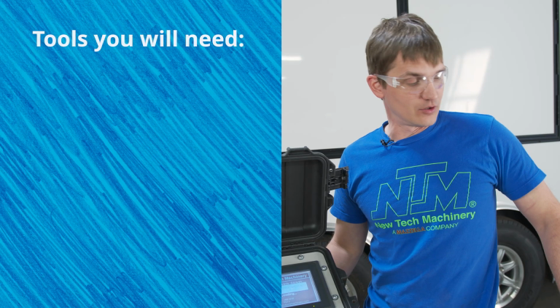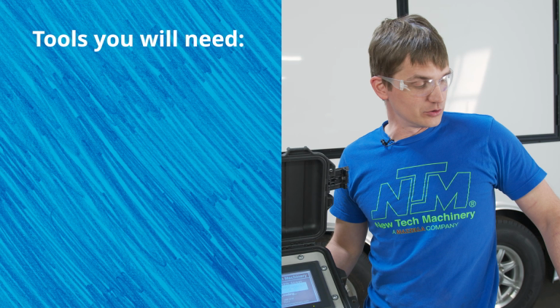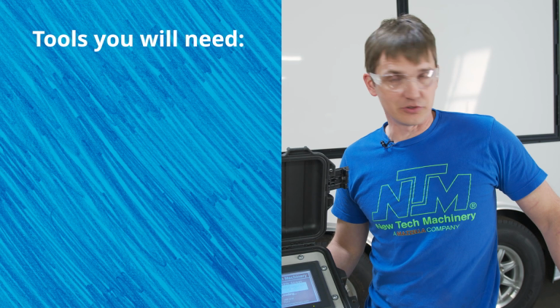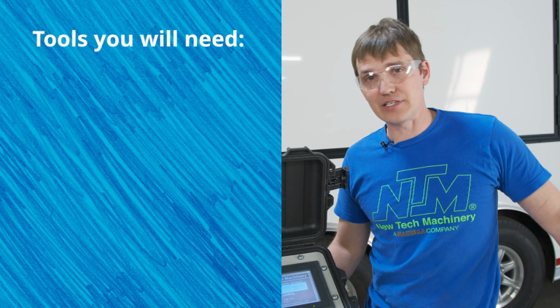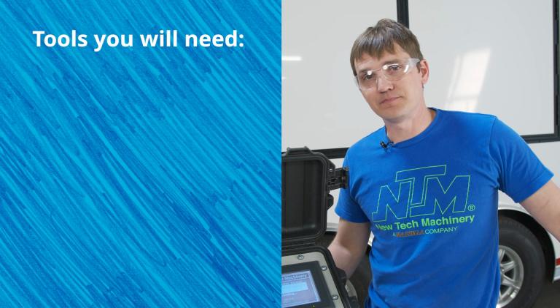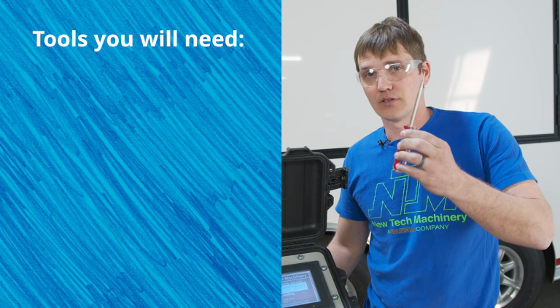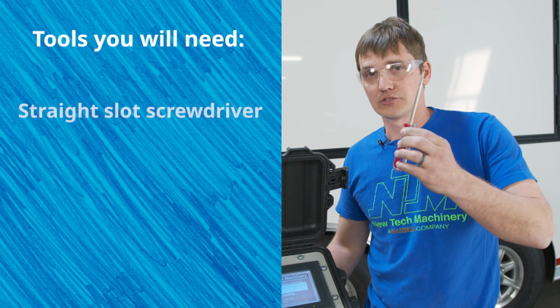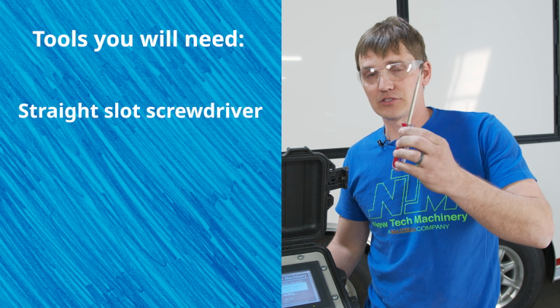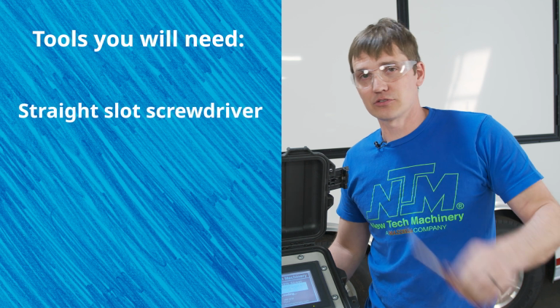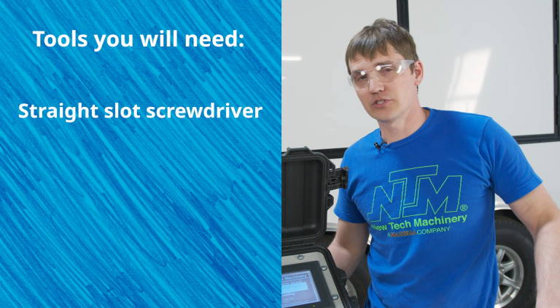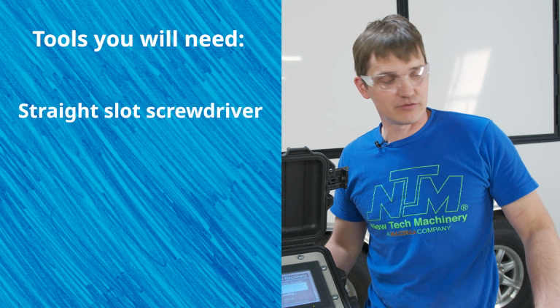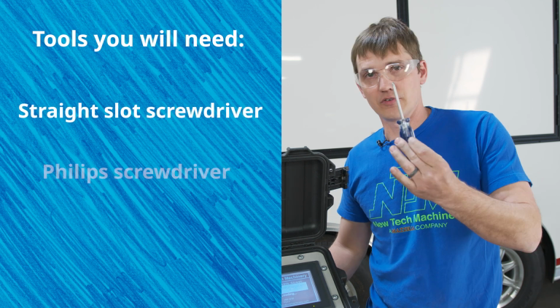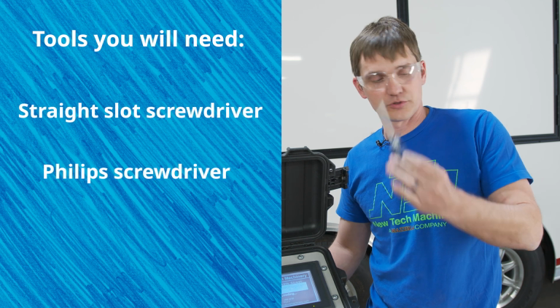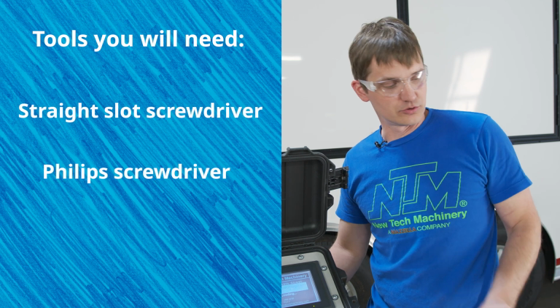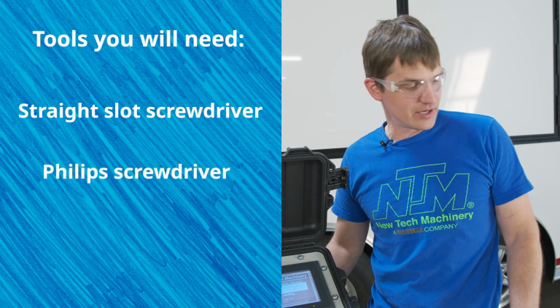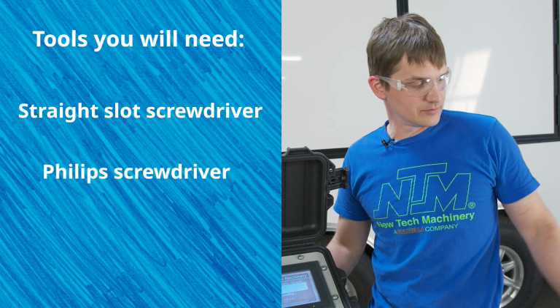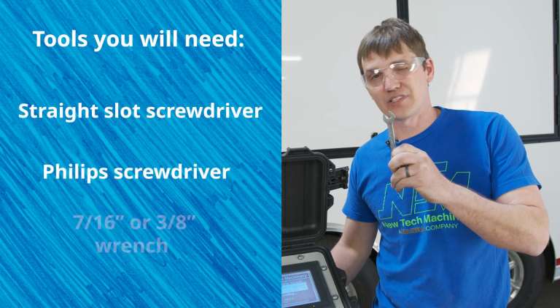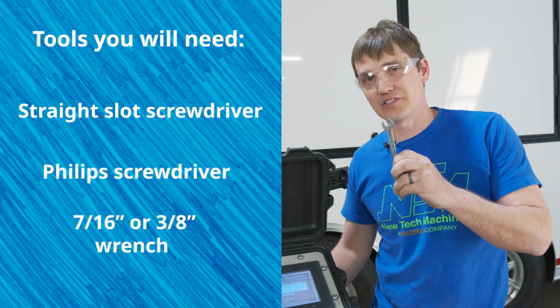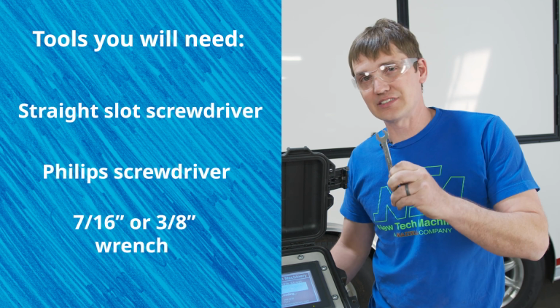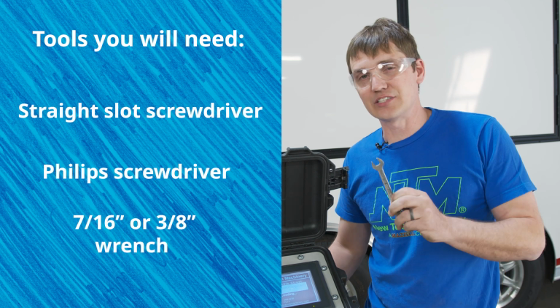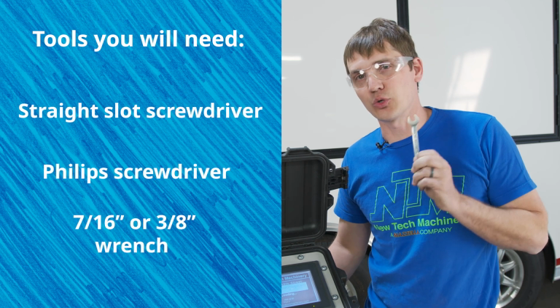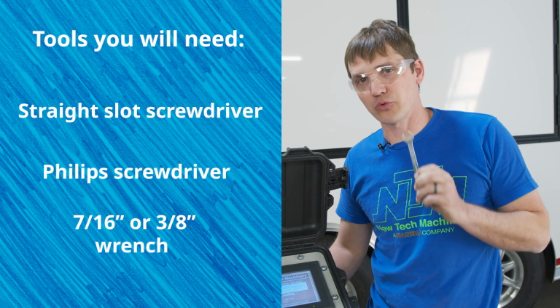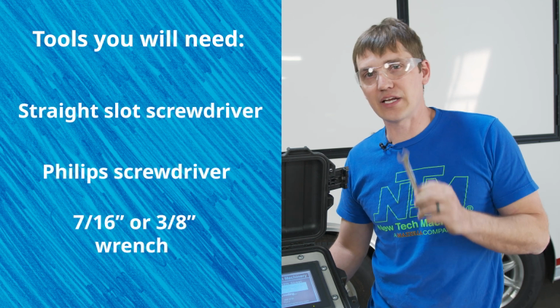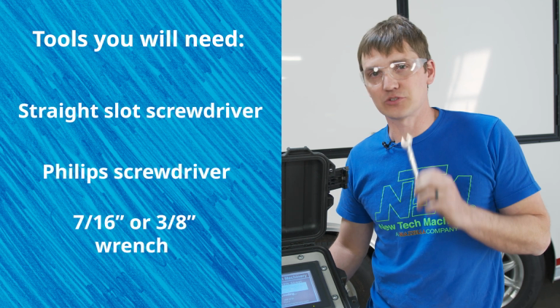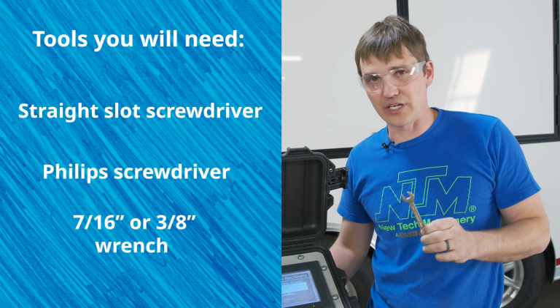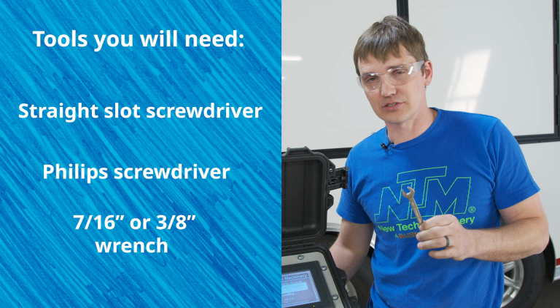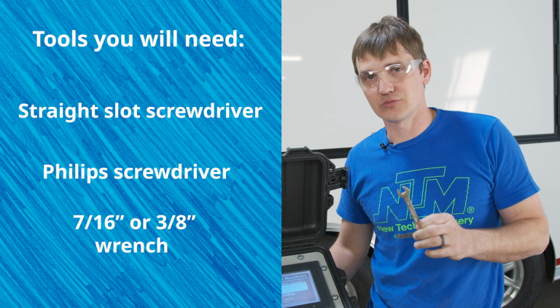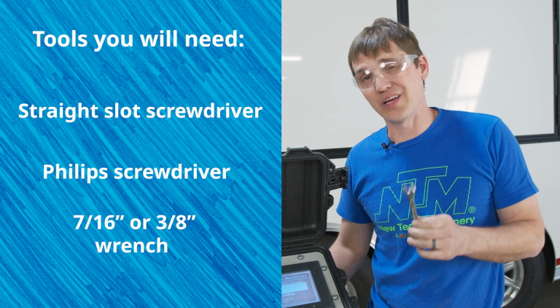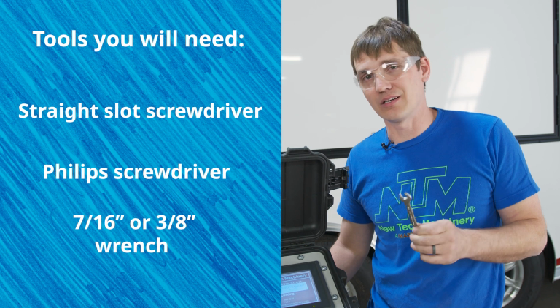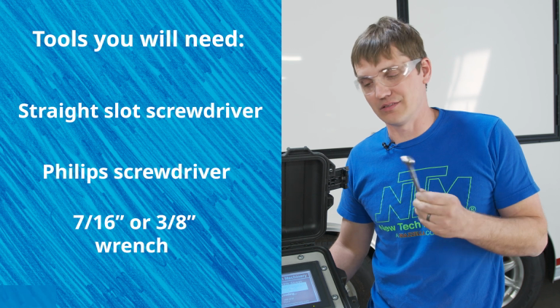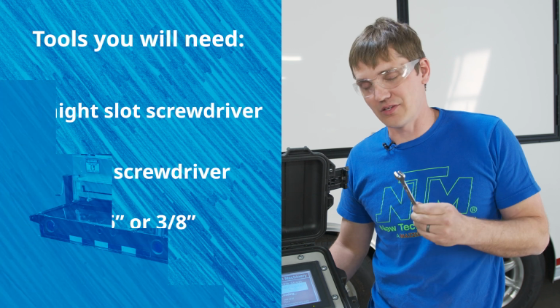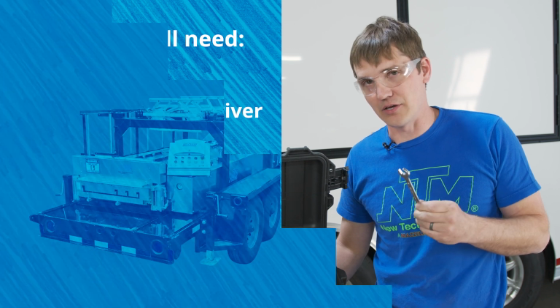The tools you'll need: a straight slot screwdriver, a Phillips screwdriver, and a 7/16ths or 3/8ths wrench depending on the model.